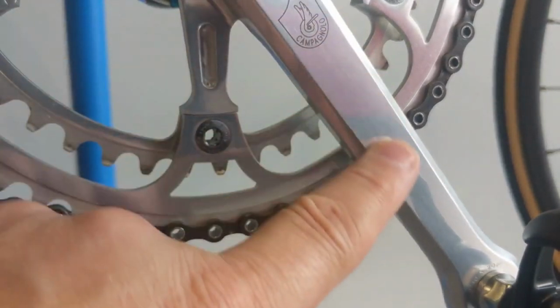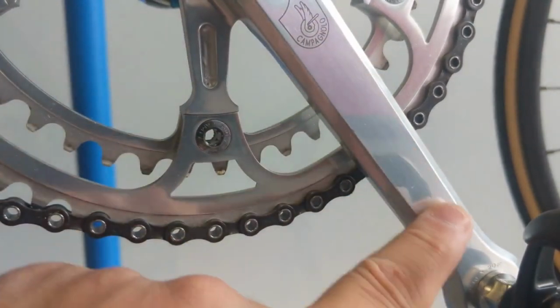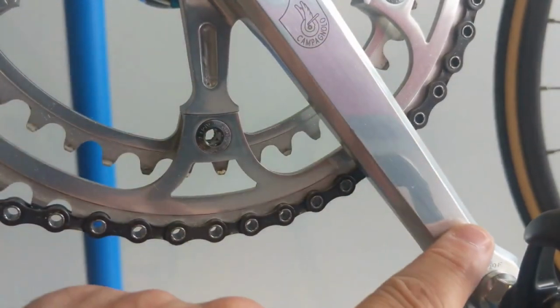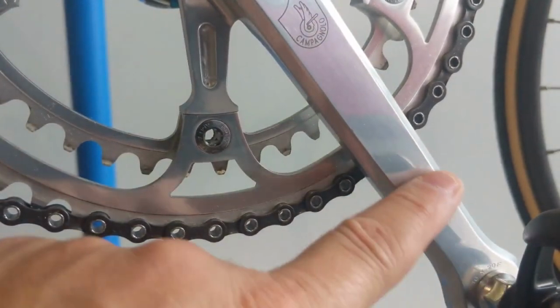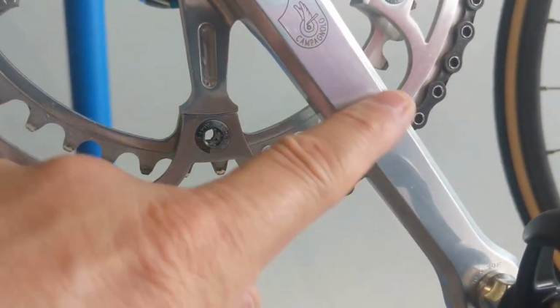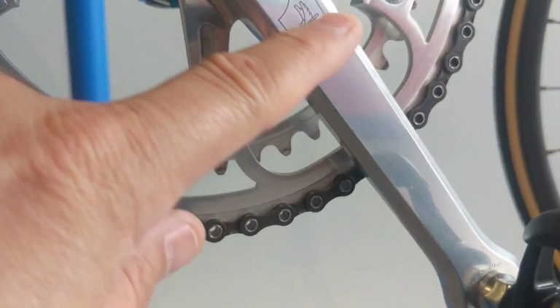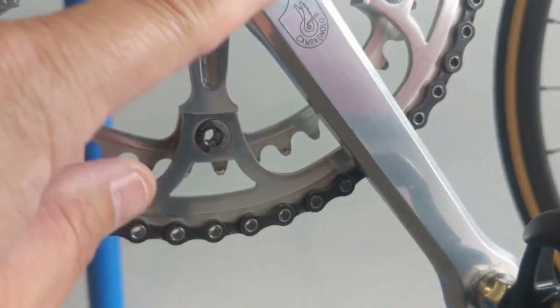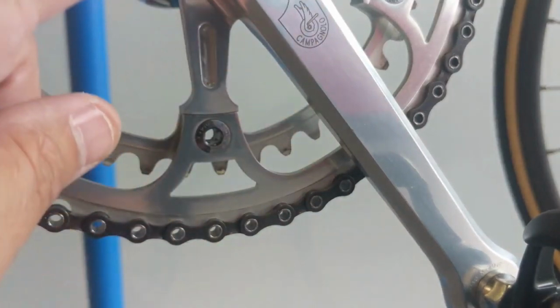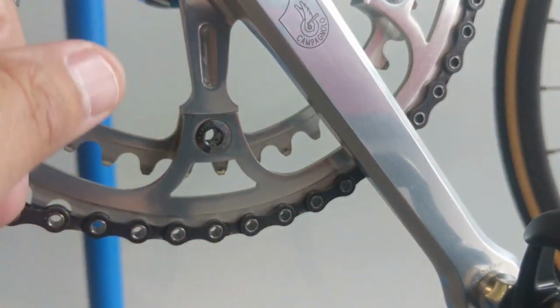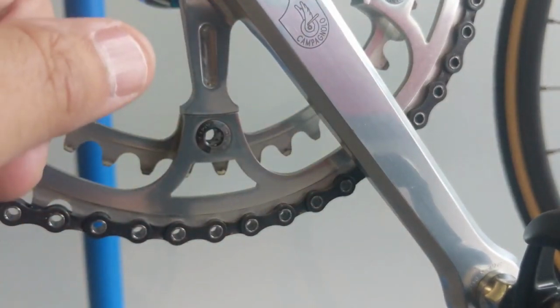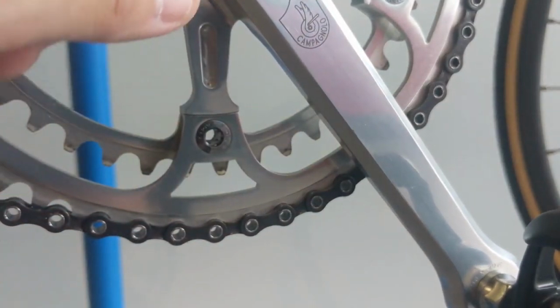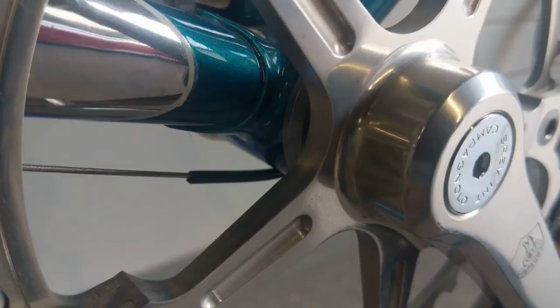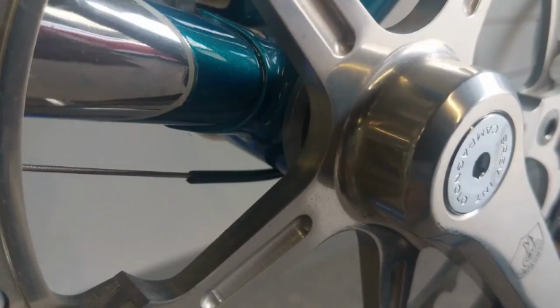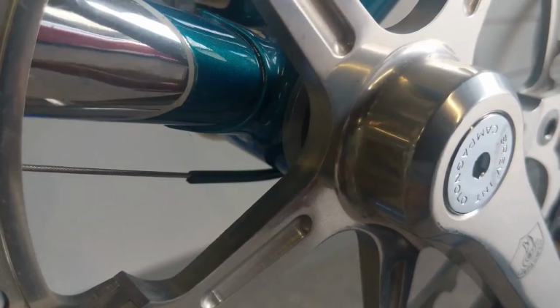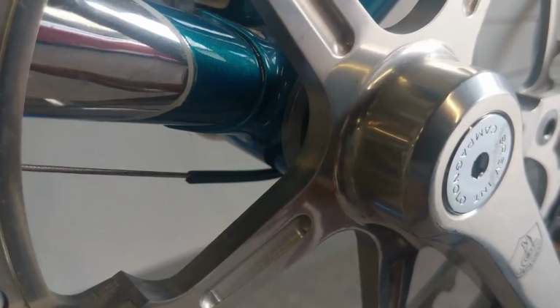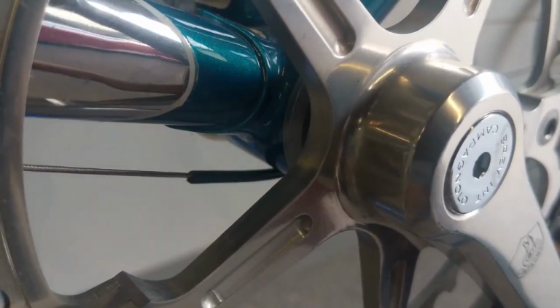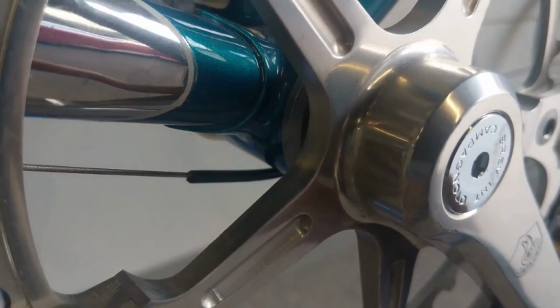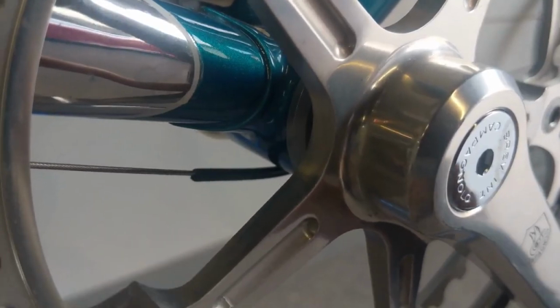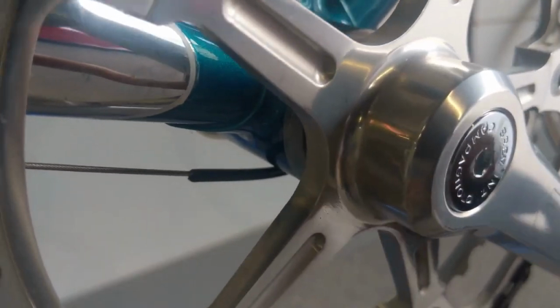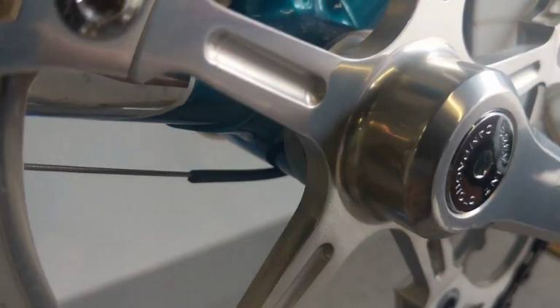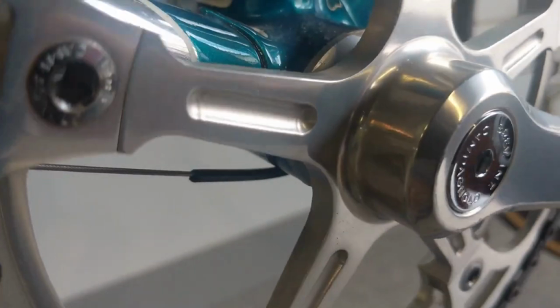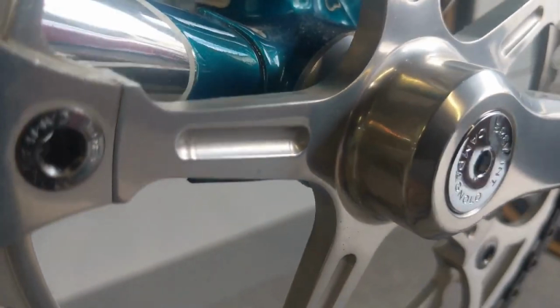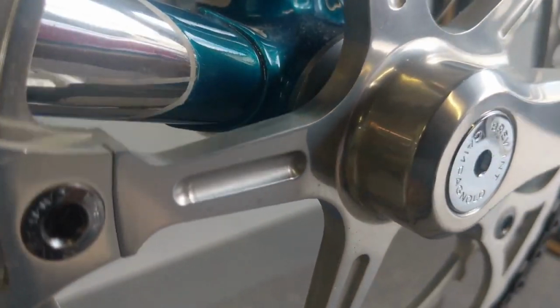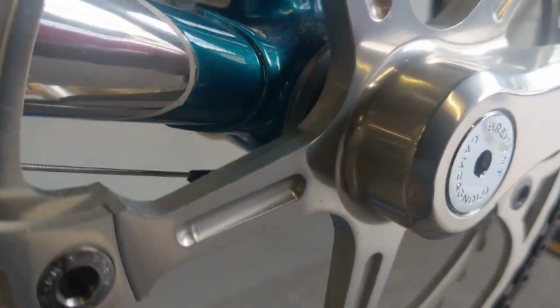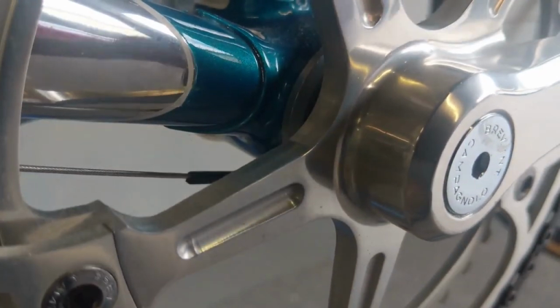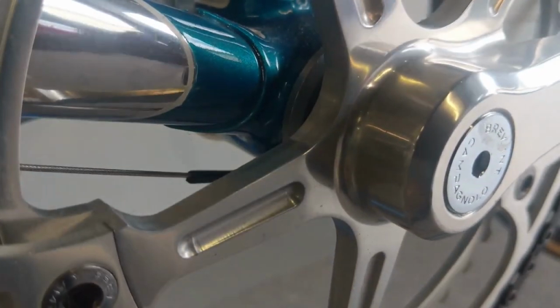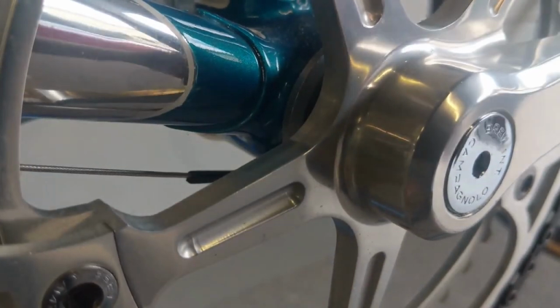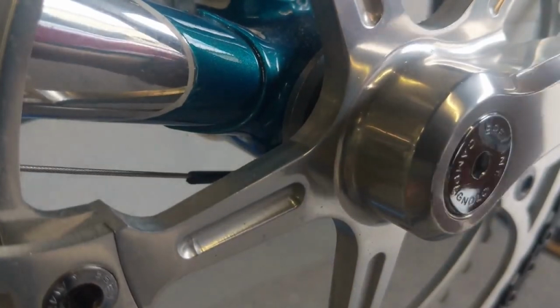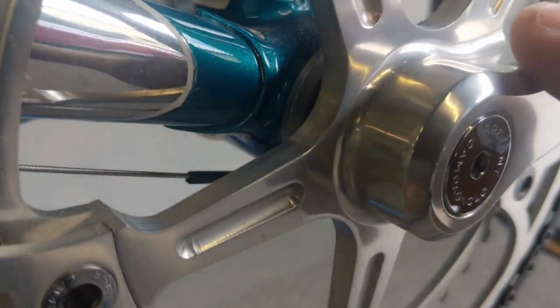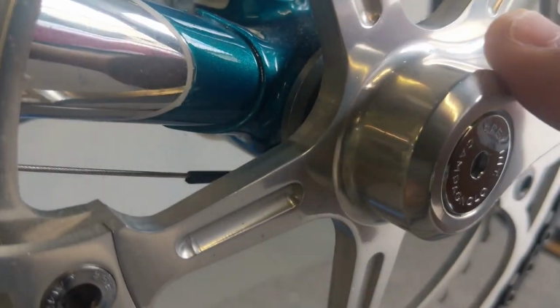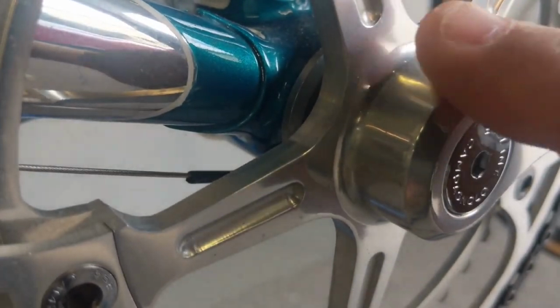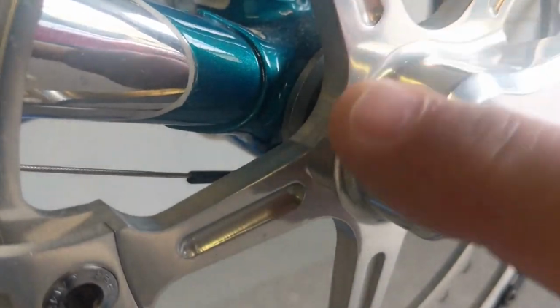Also, if you look at the crank — not a rub, not one ounce of rub anywhere here. It's perfectly smooth, no evidence of a thrown chain anywhere.